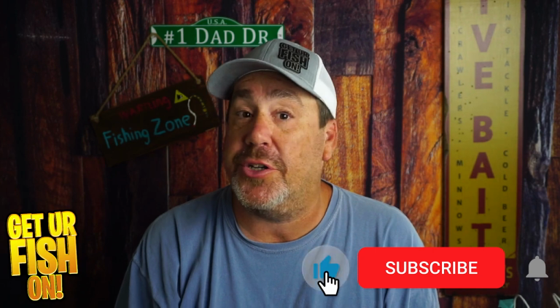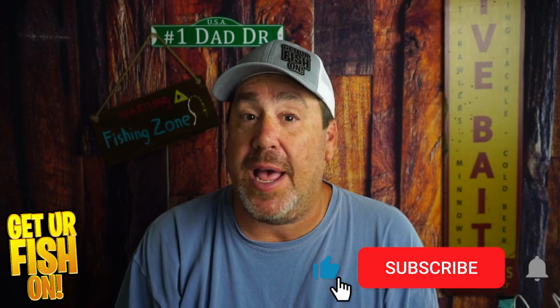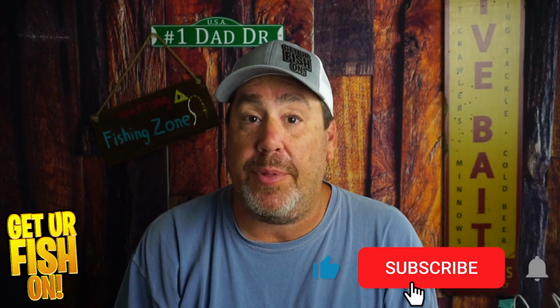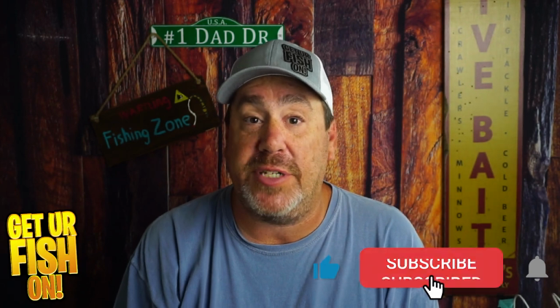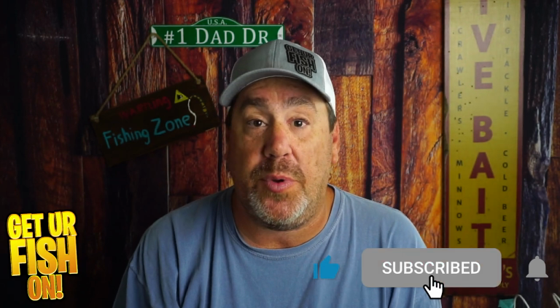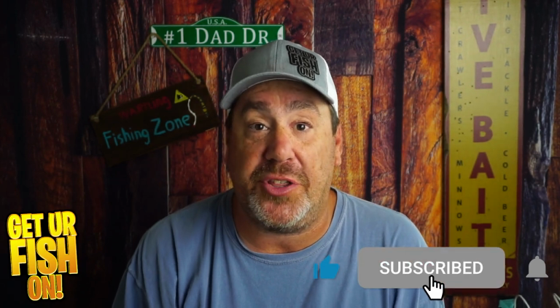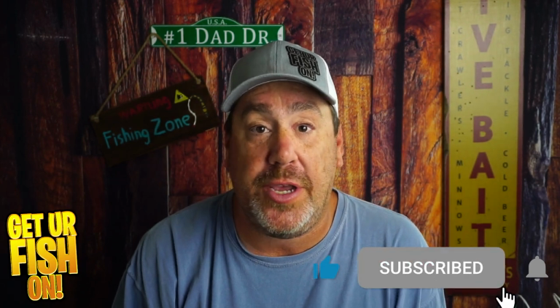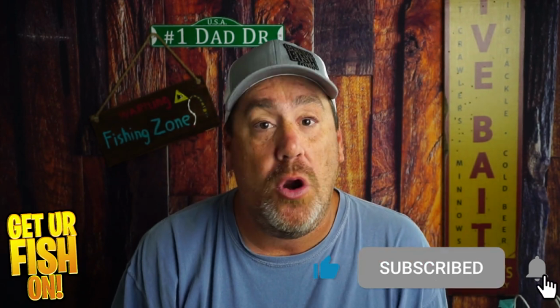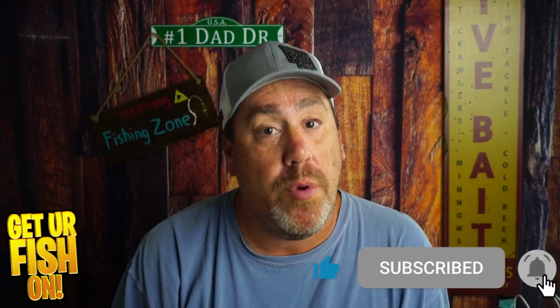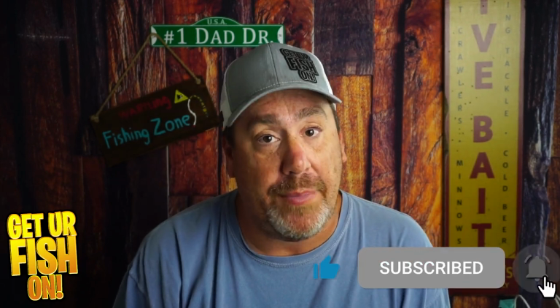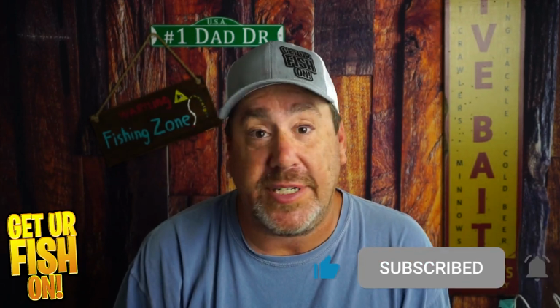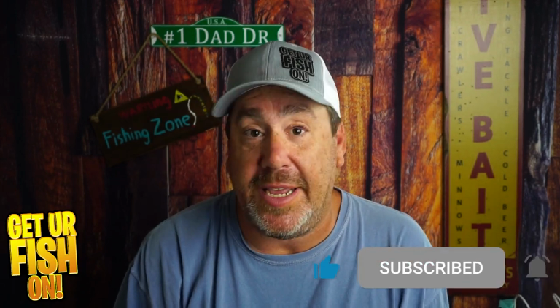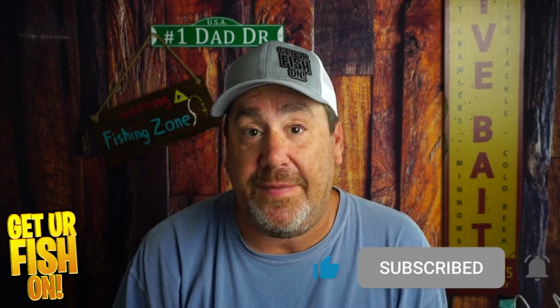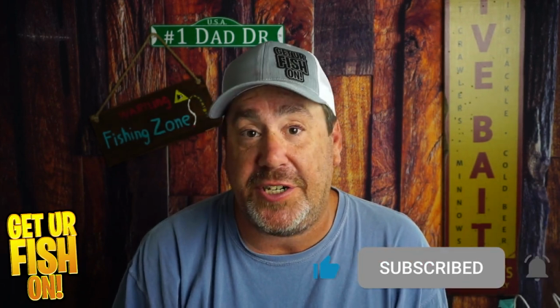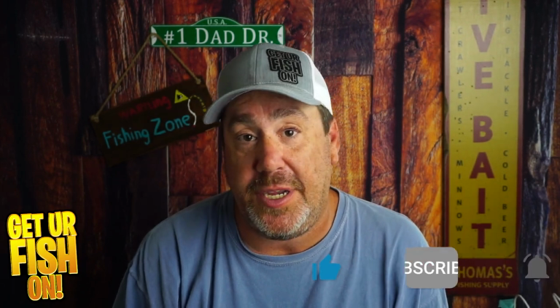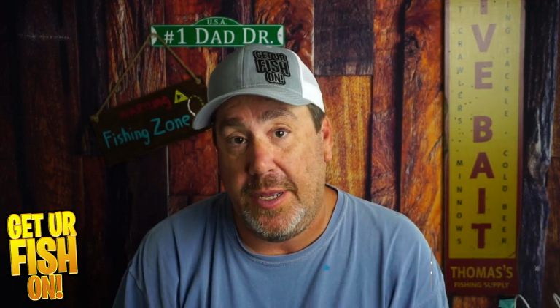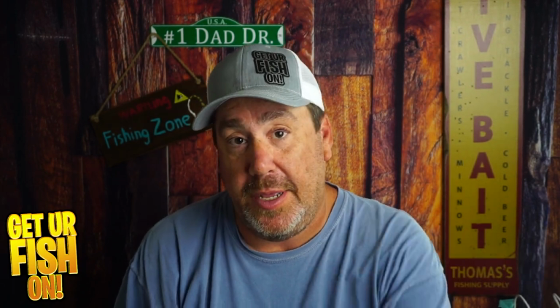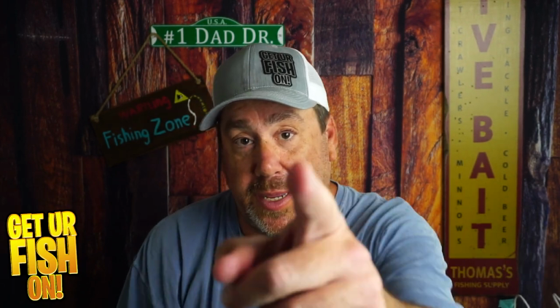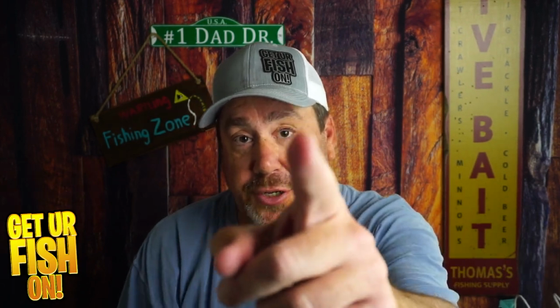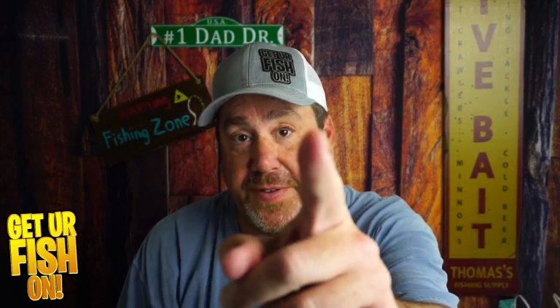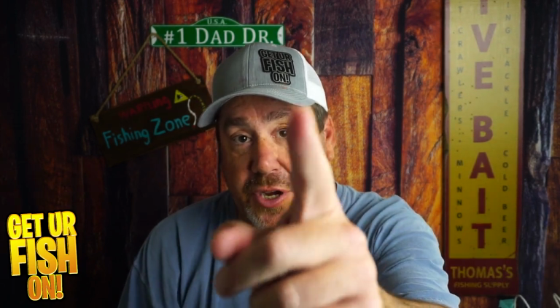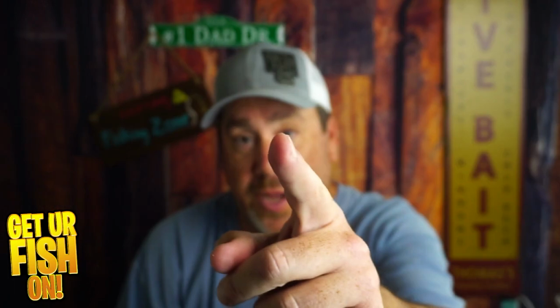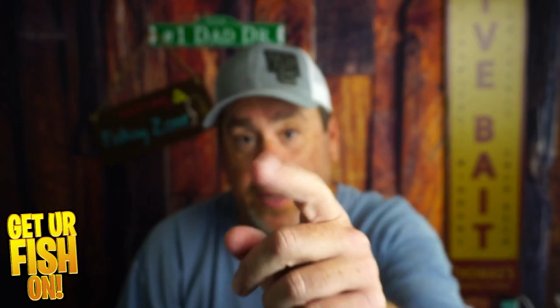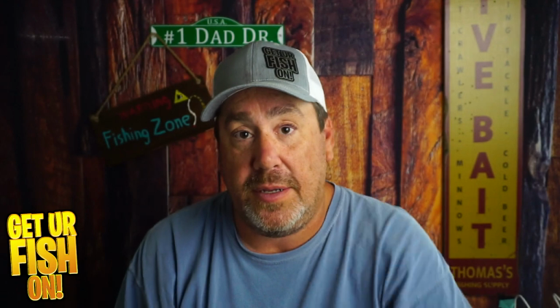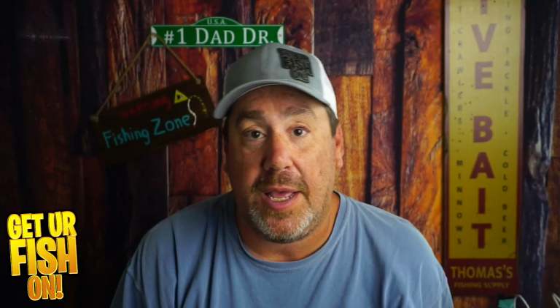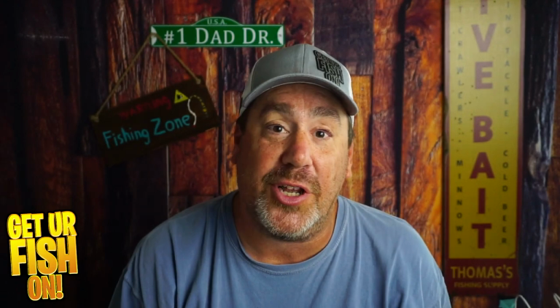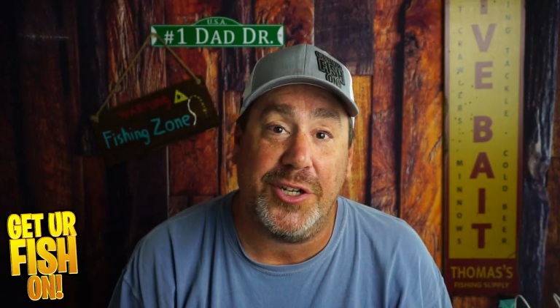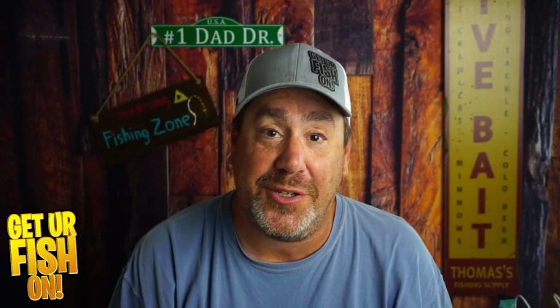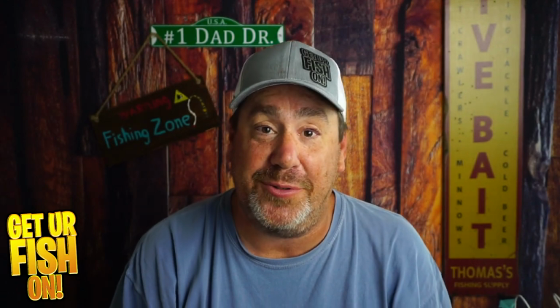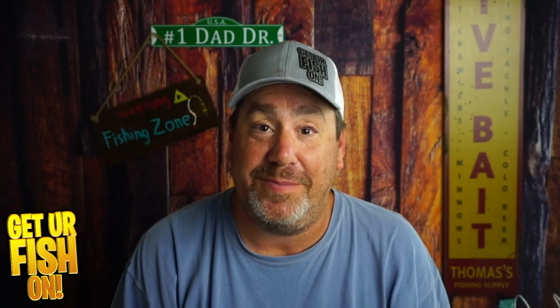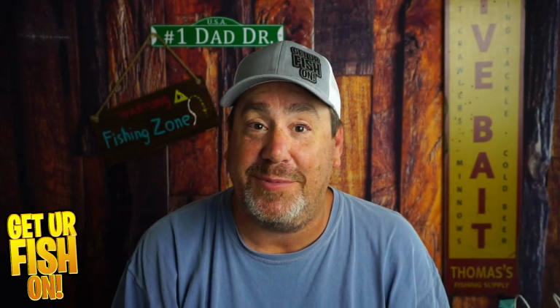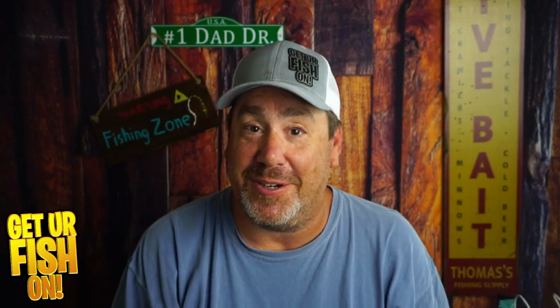Make sure you comment below and tell me what you think. Remember, take a kid fishing. Get your fish on. I'll talk to y'all soon. Cheers.